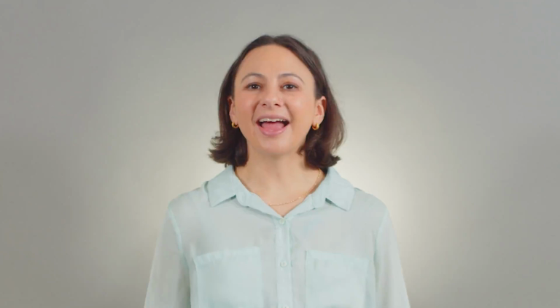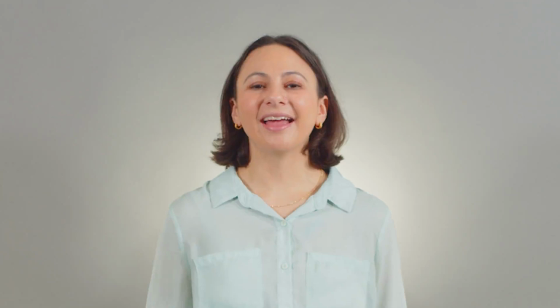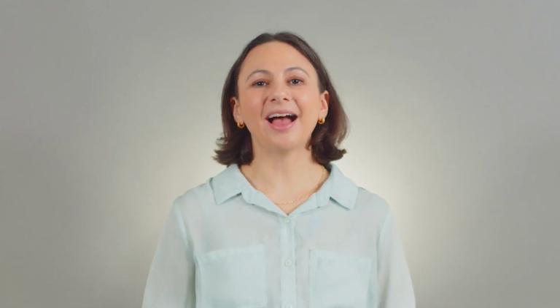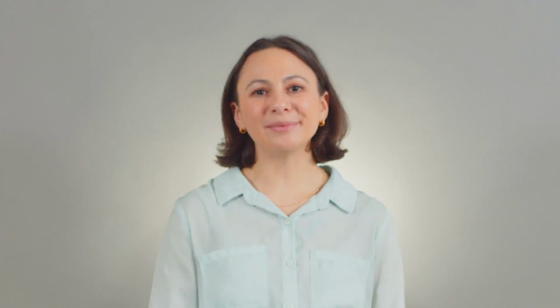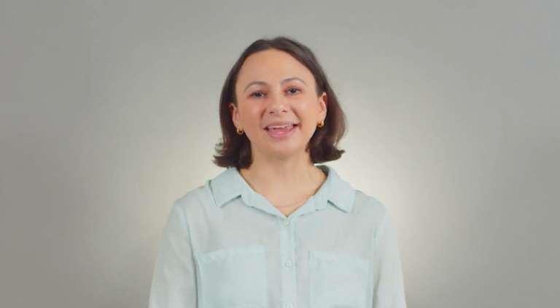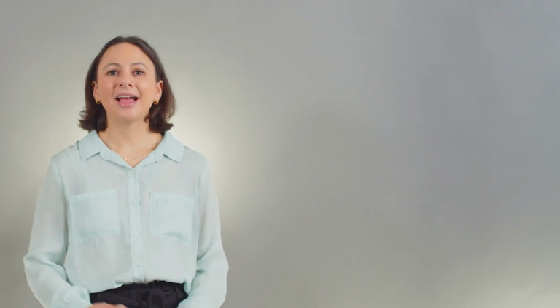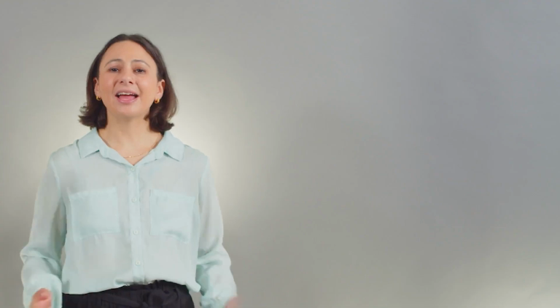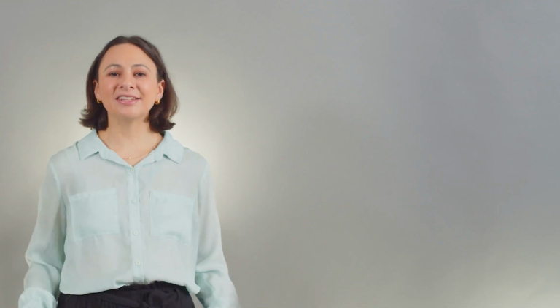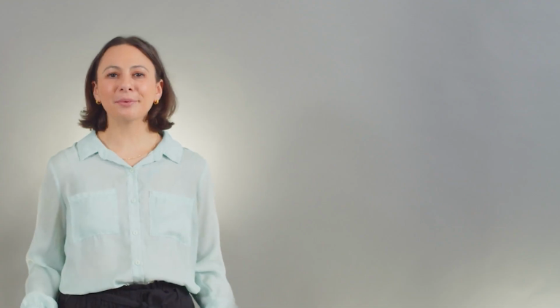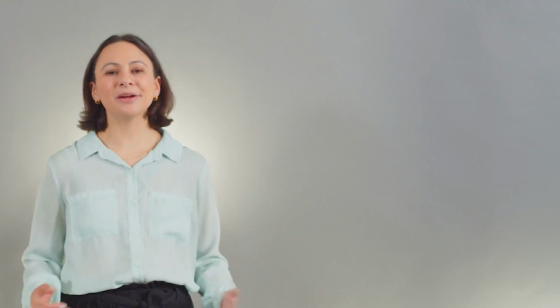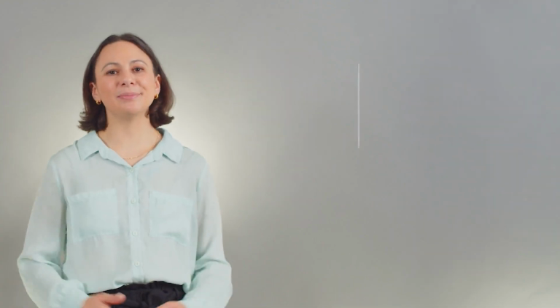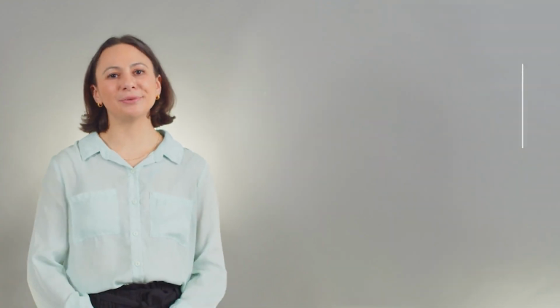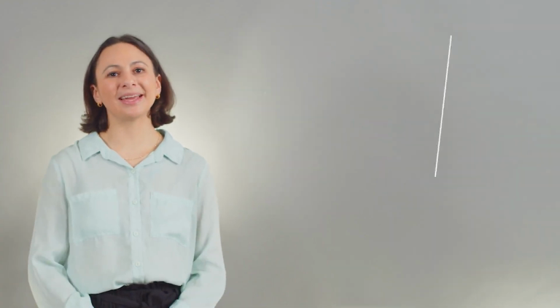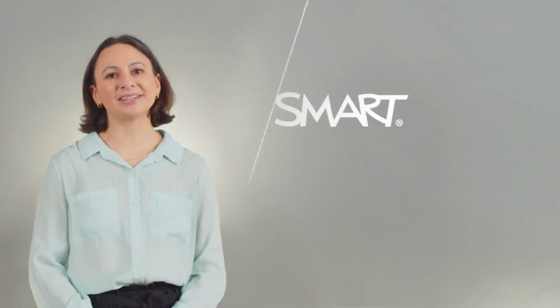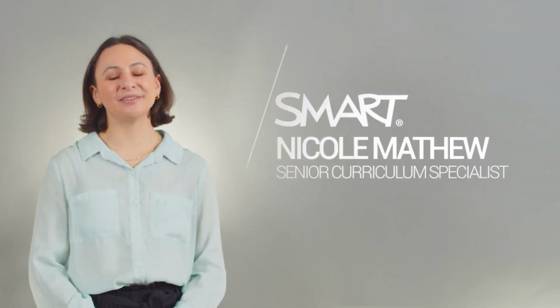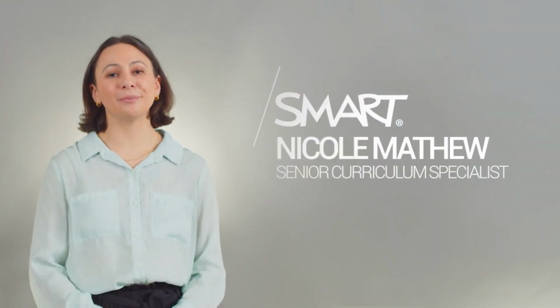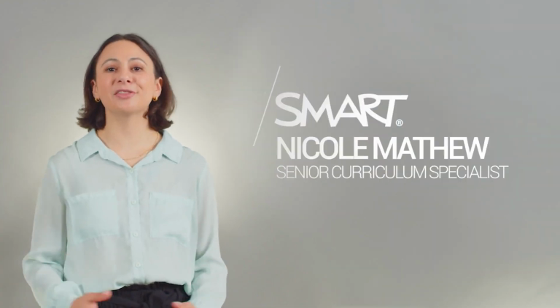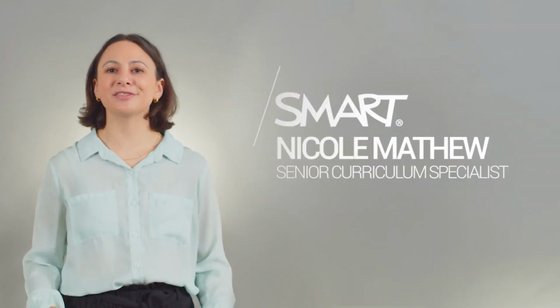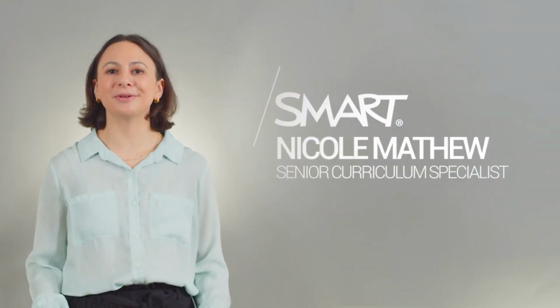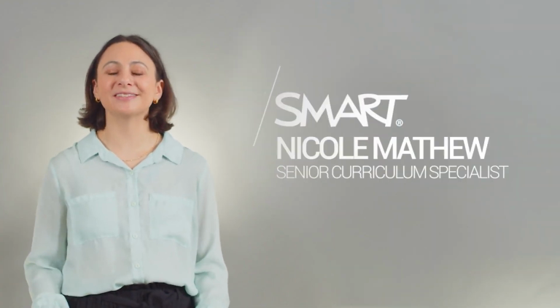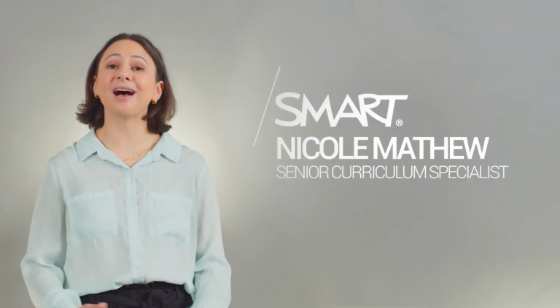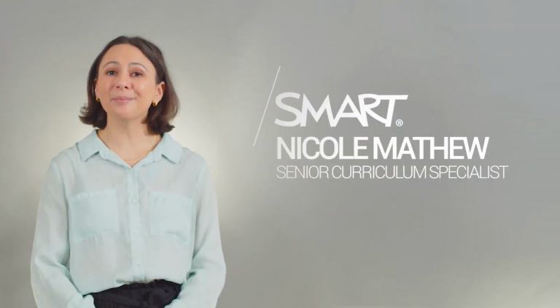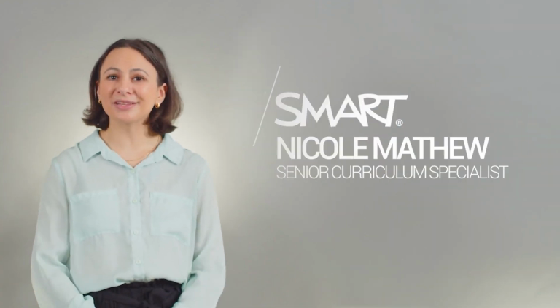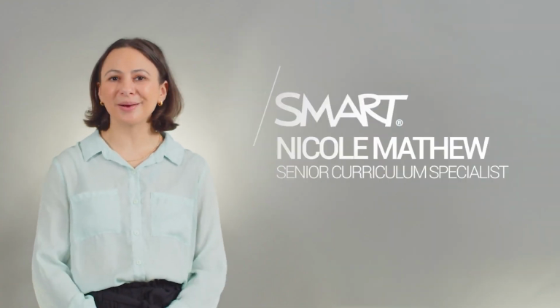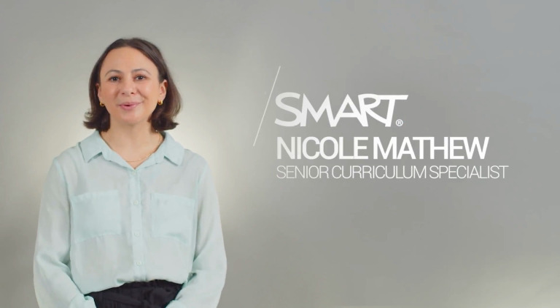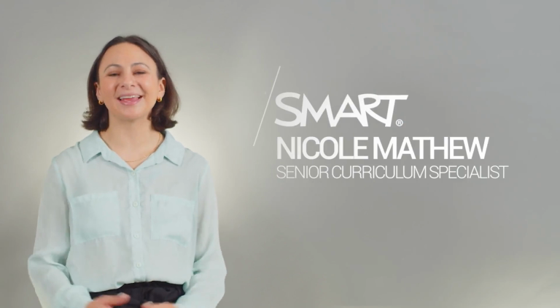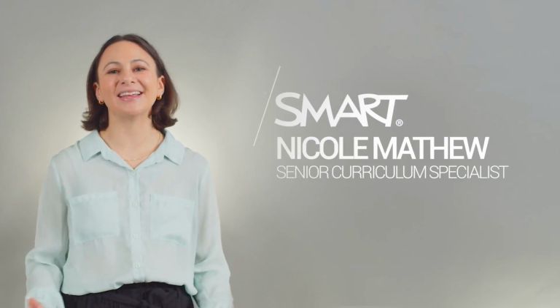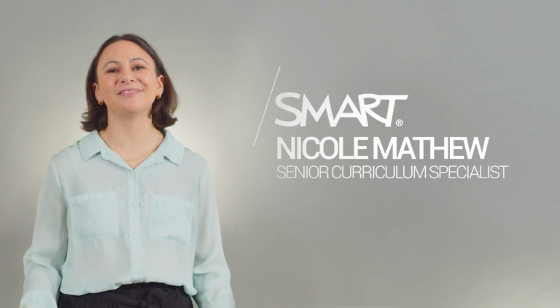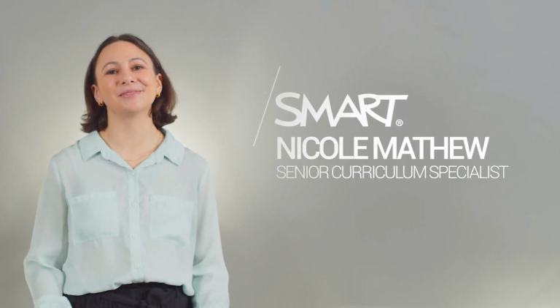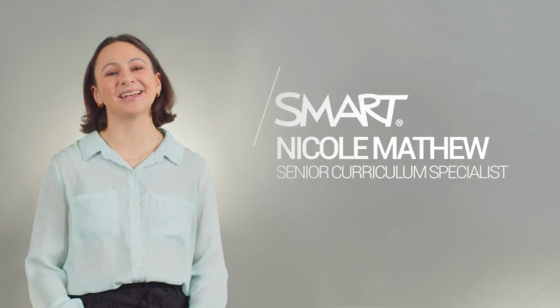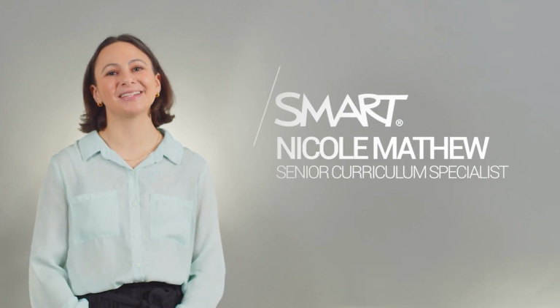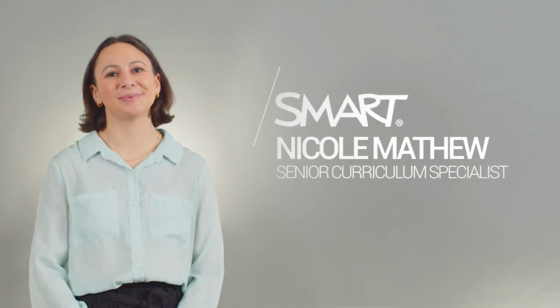Hi, I'm Nikki, and today we're going to be doing an activity with our students on my SmartBoard and a ViewSonic display.